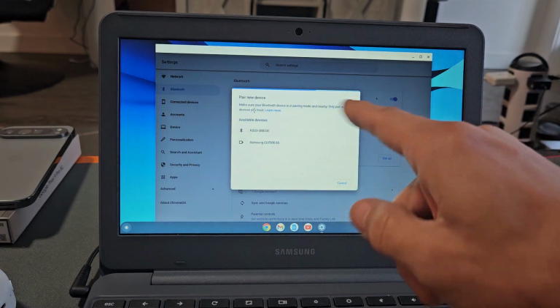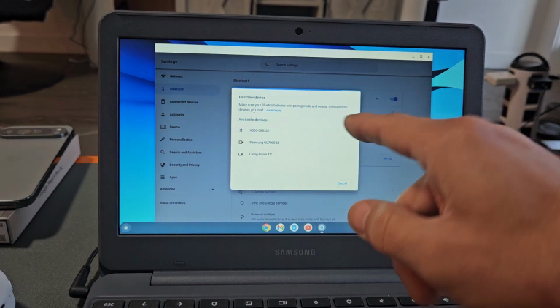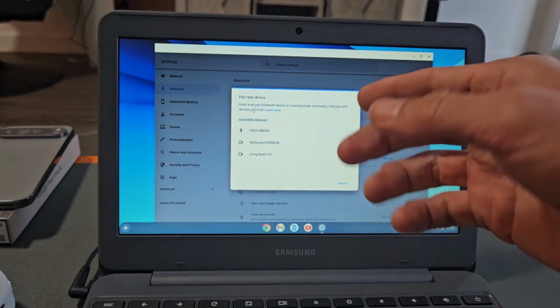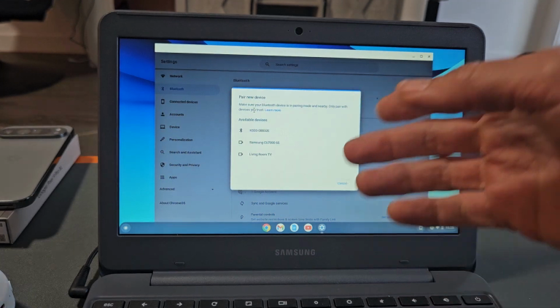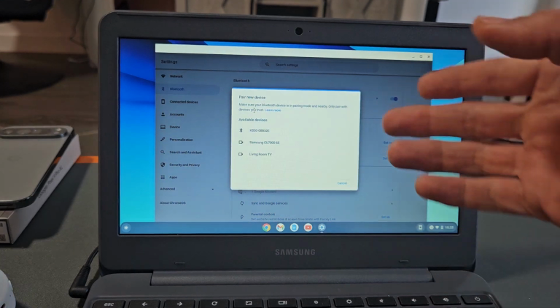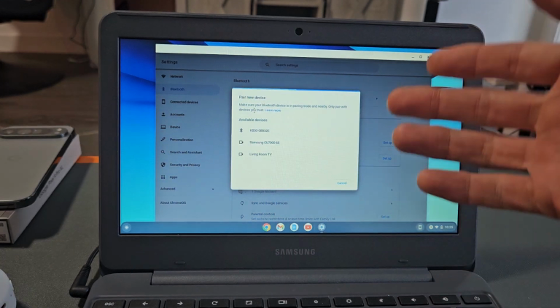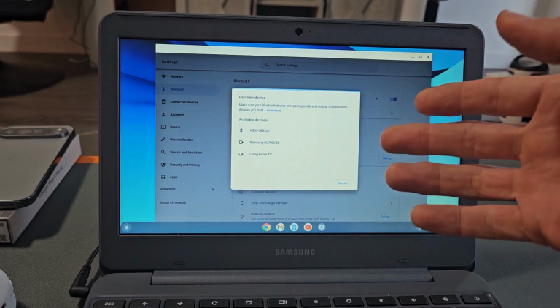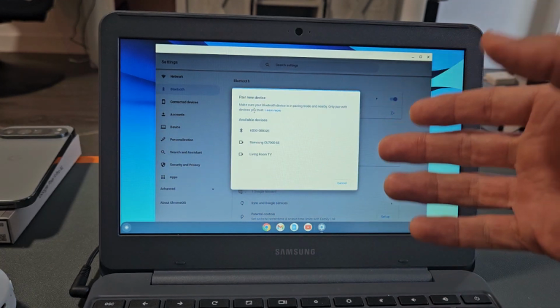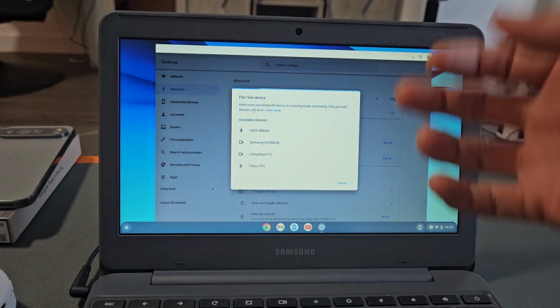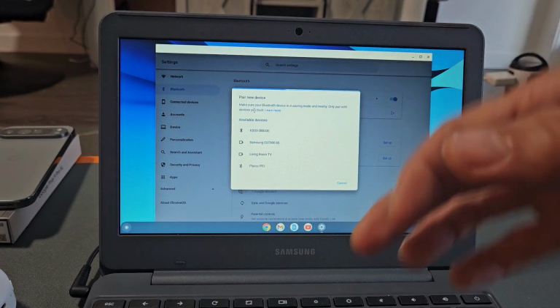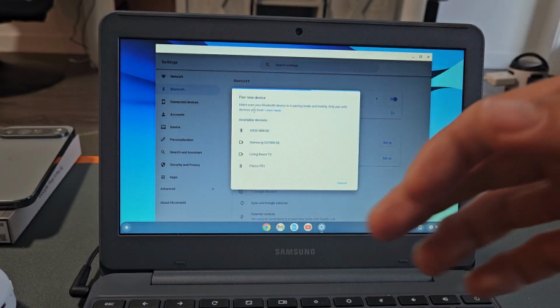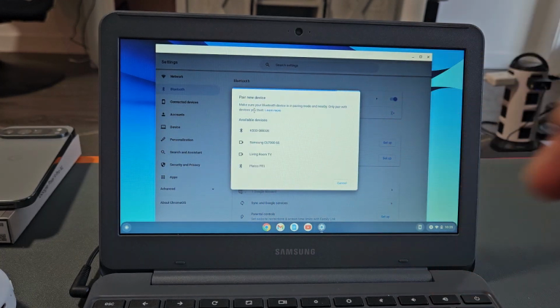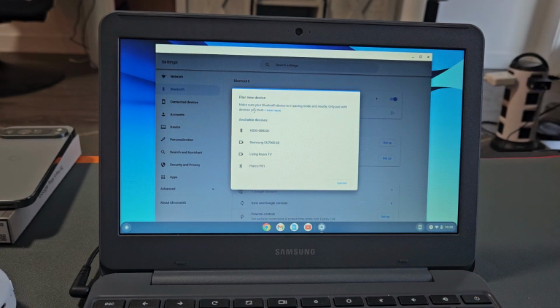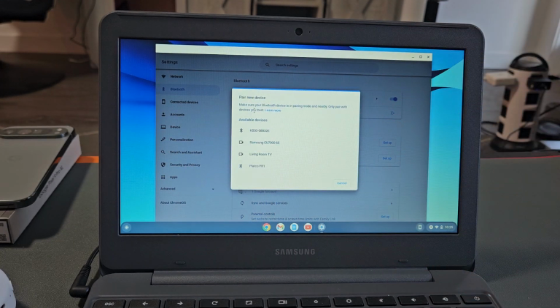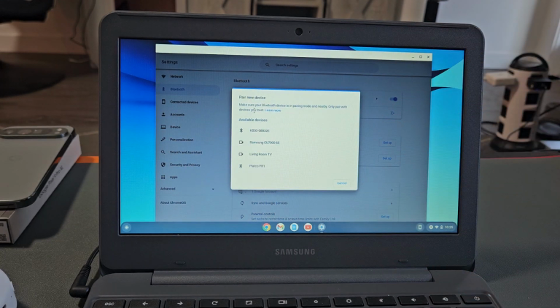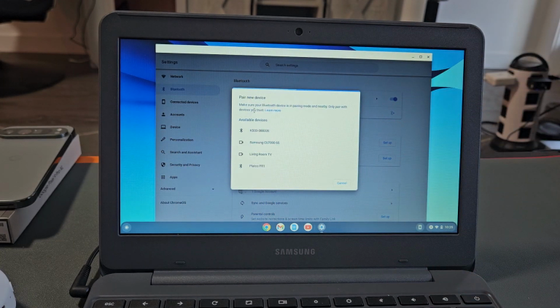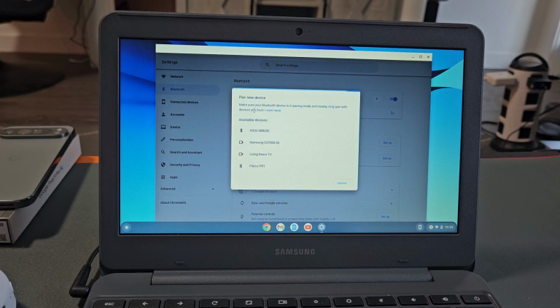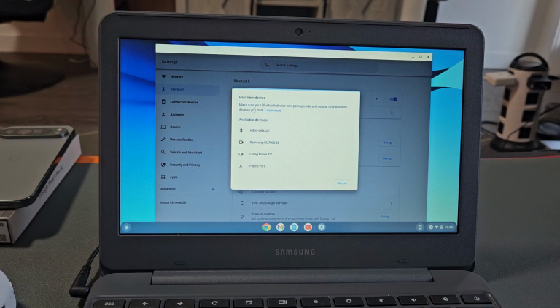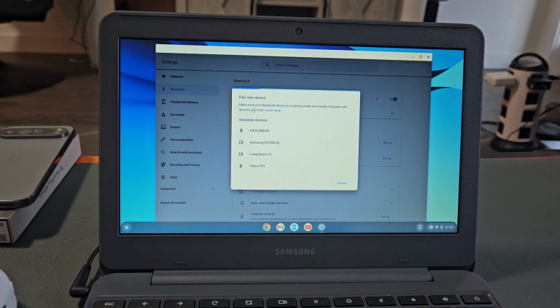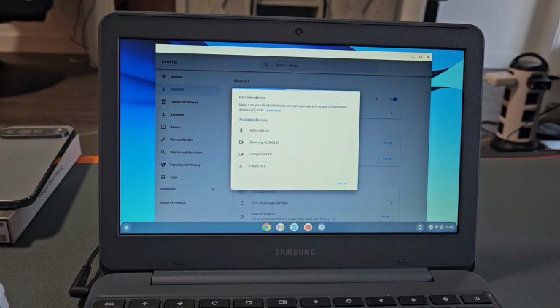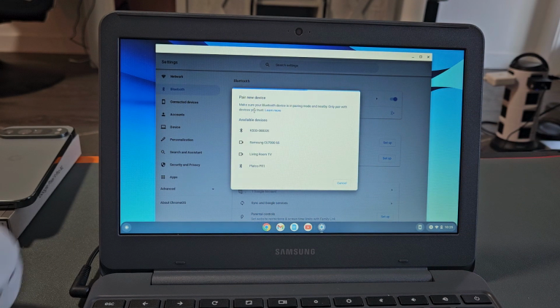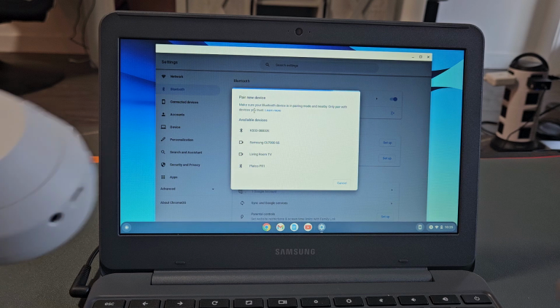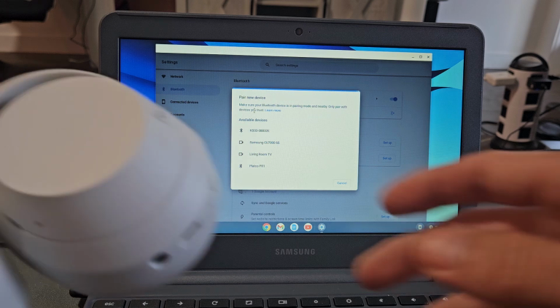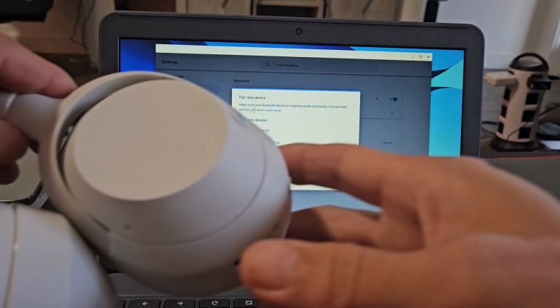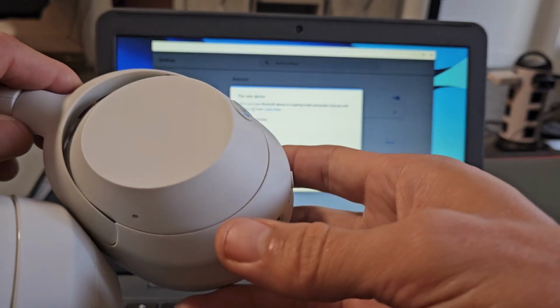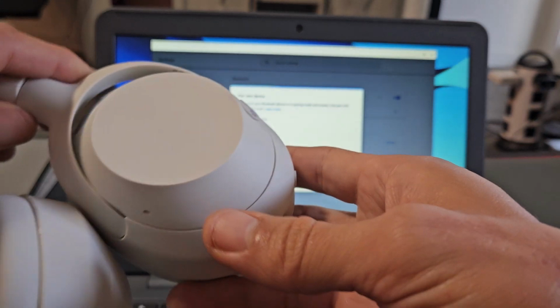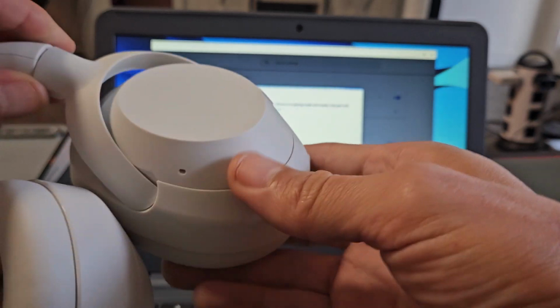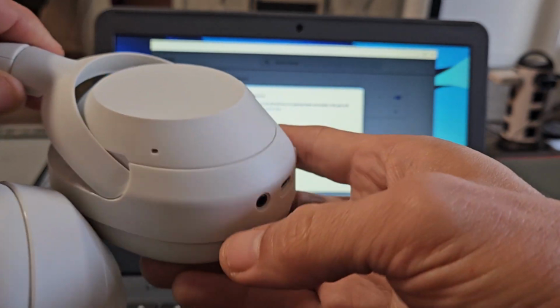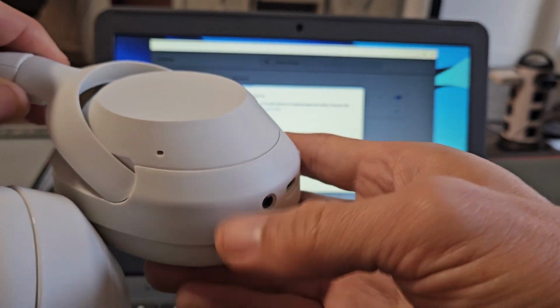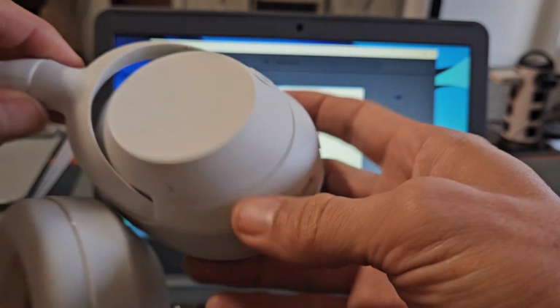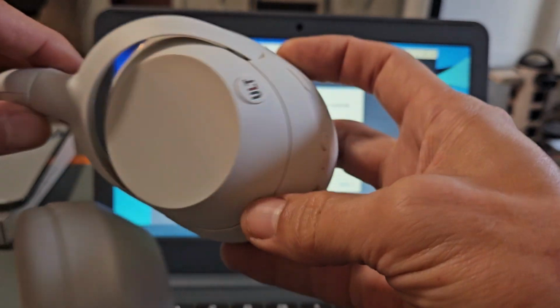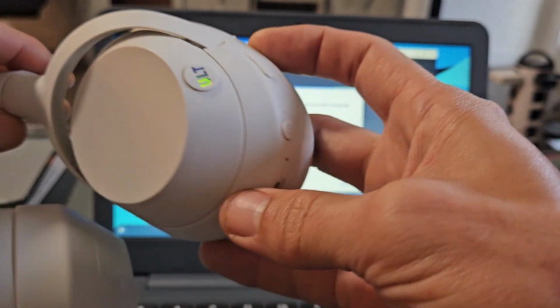Now it's looking for devices that are in pairing mode that are near me, so now we have to hurry up and put the headphones into pairing mode.